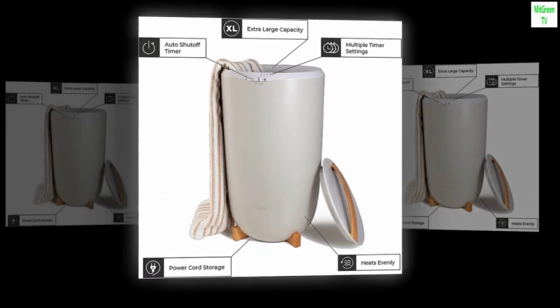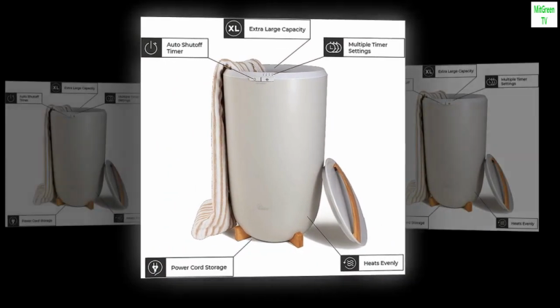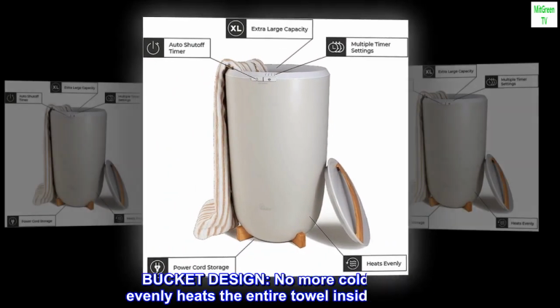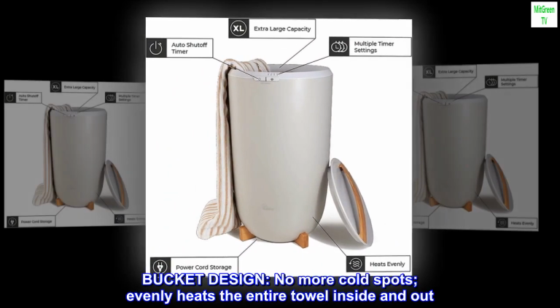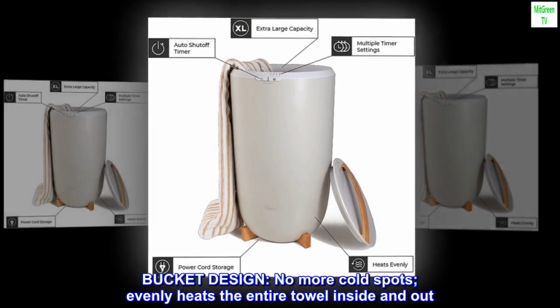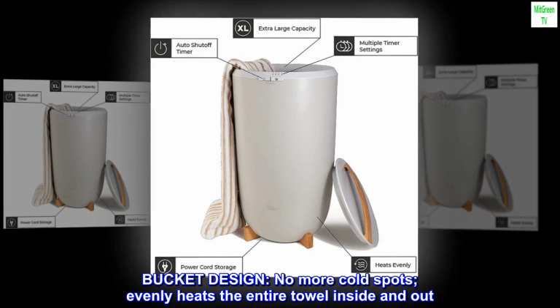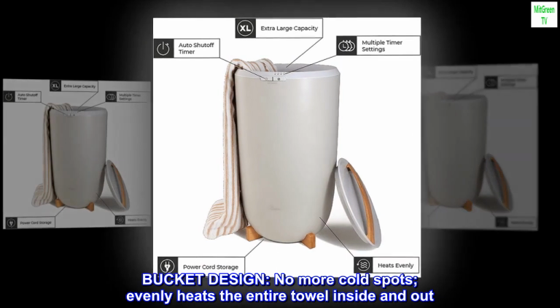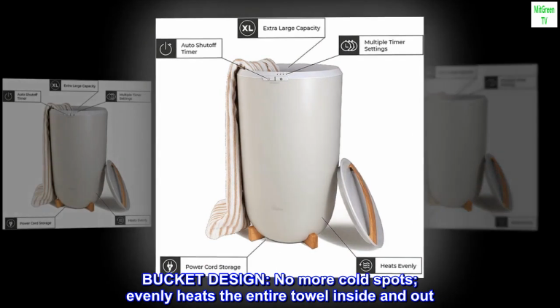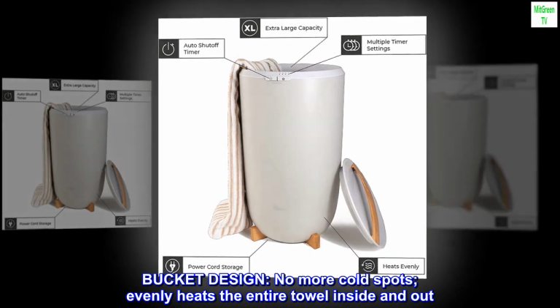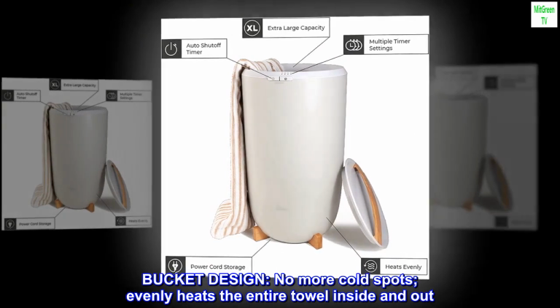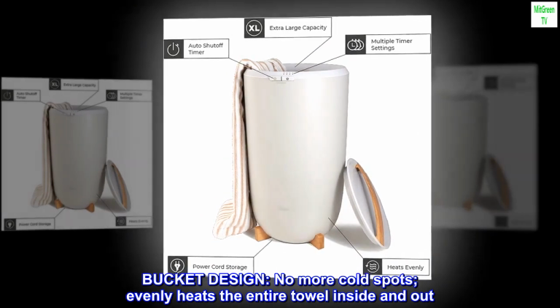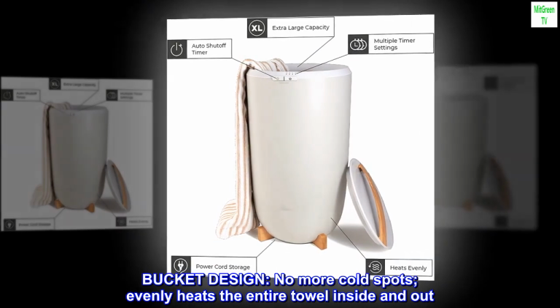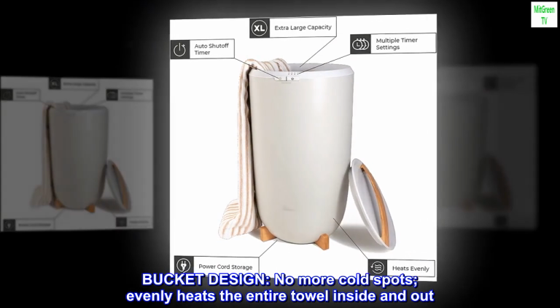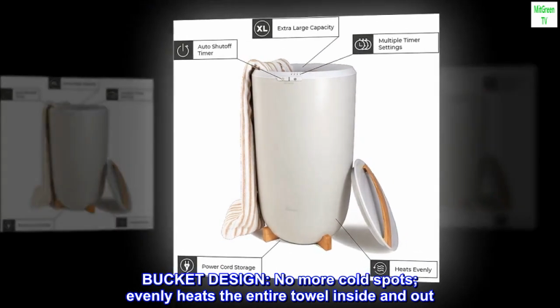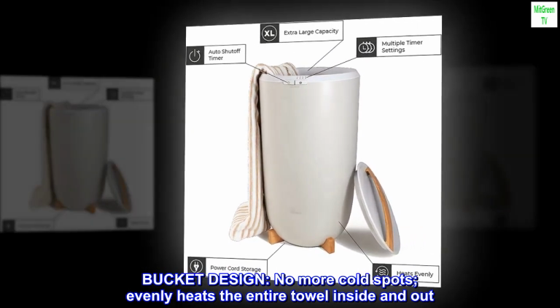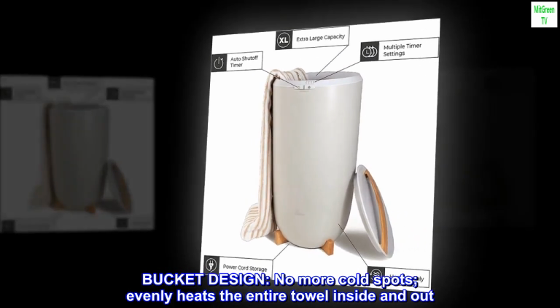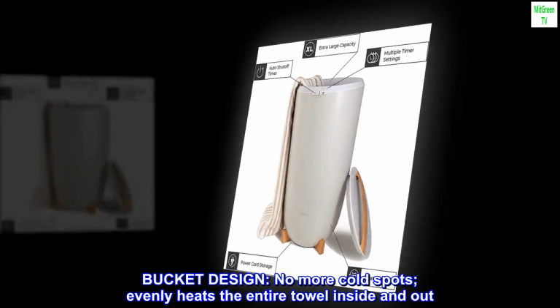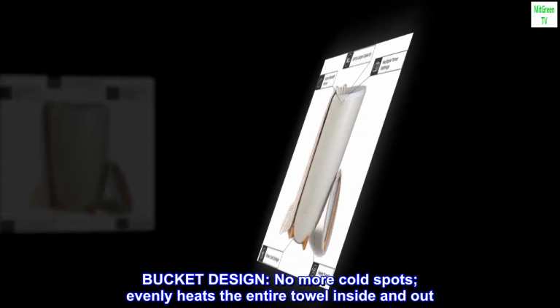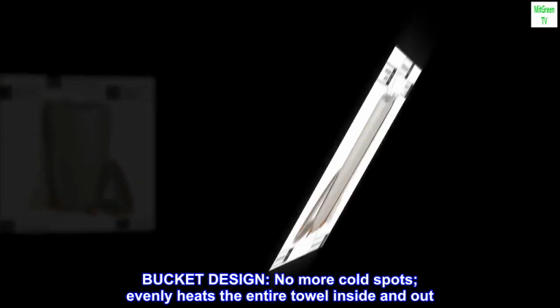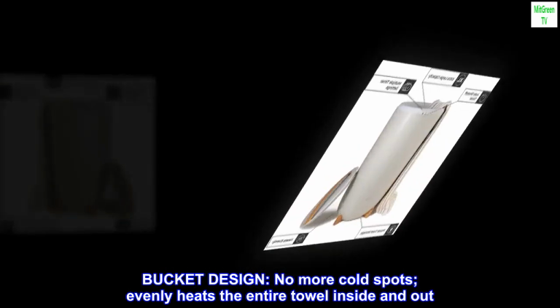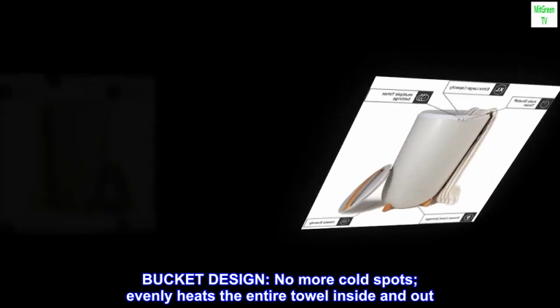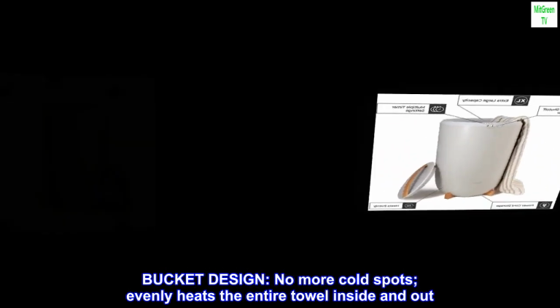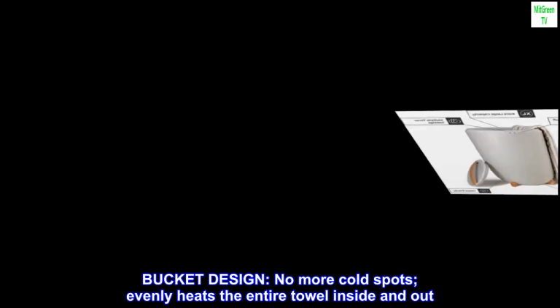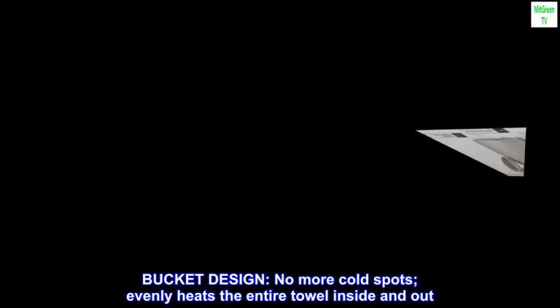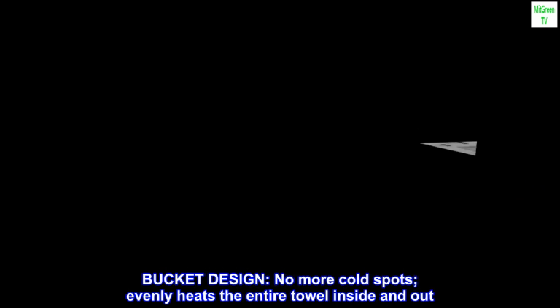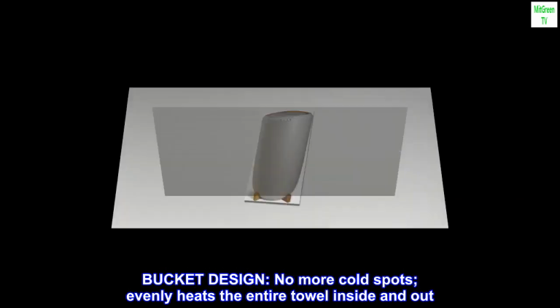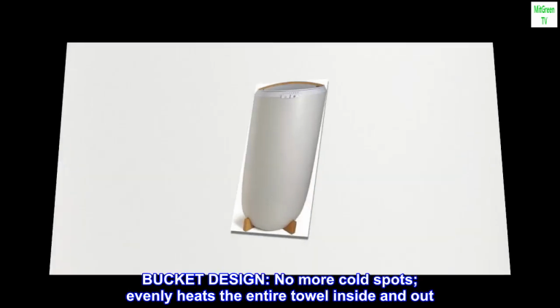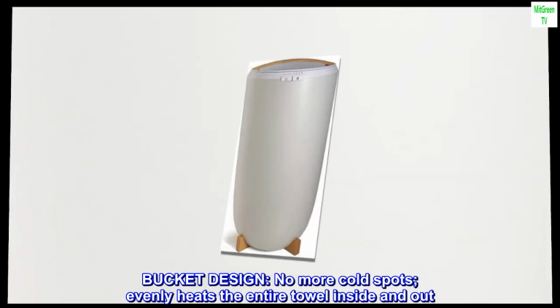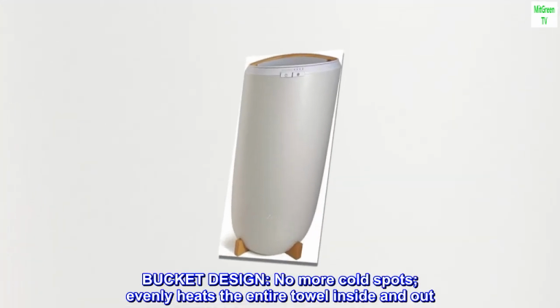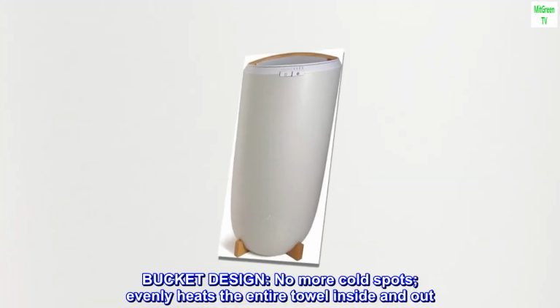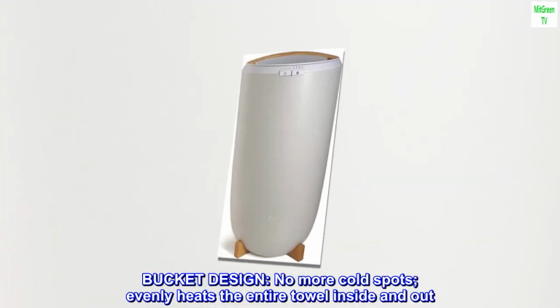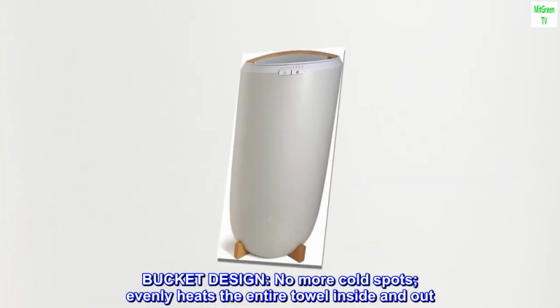Bucket design. No more cold spots. Evenly heats the entire towel inside and out.